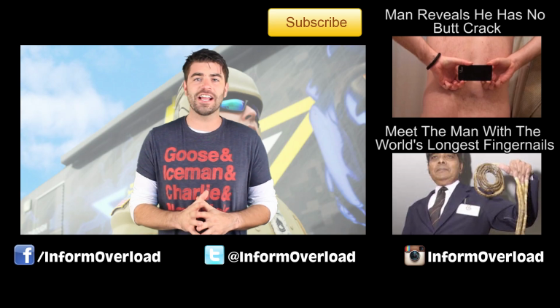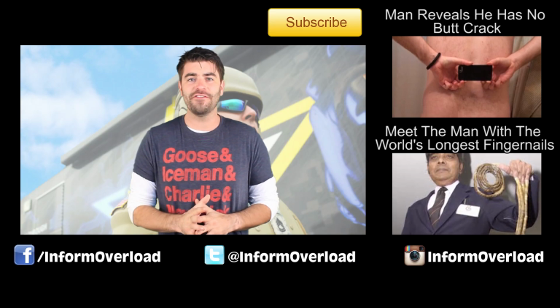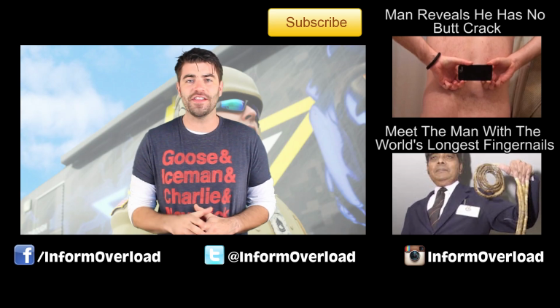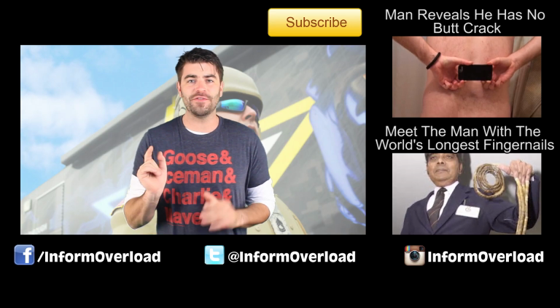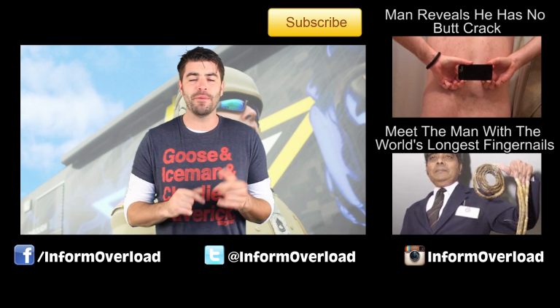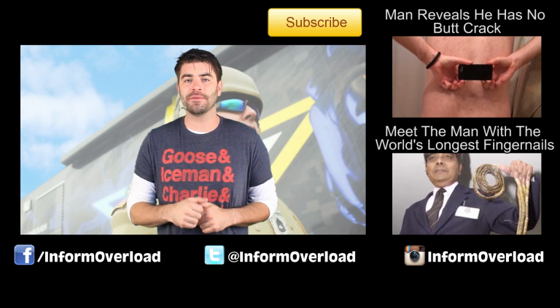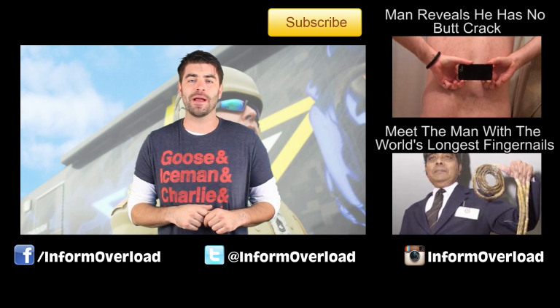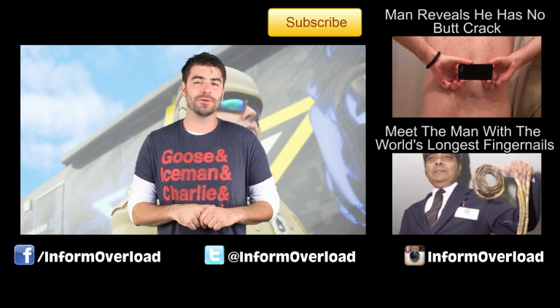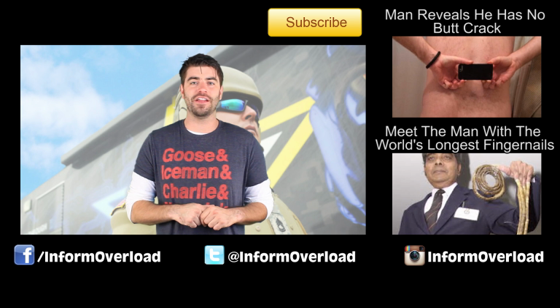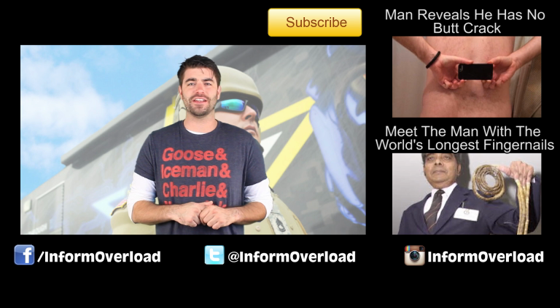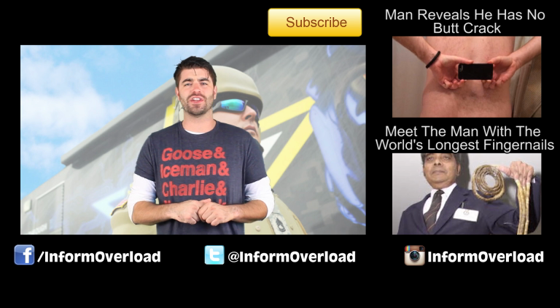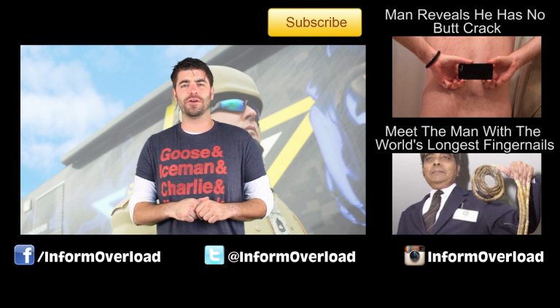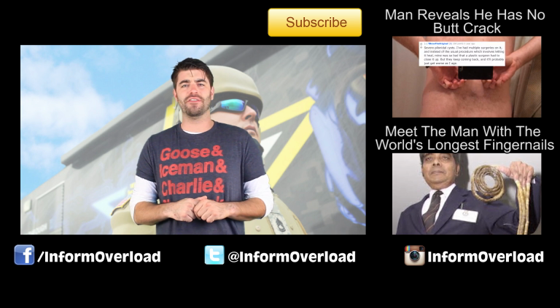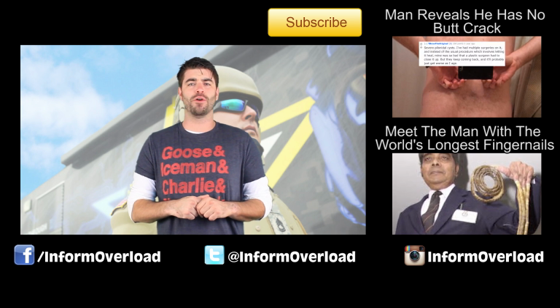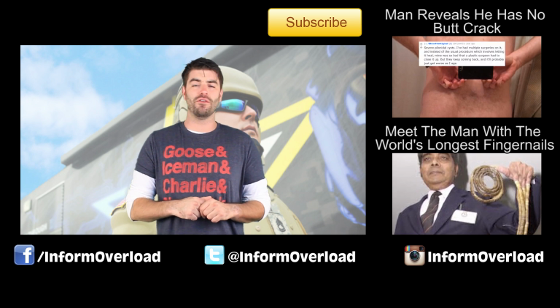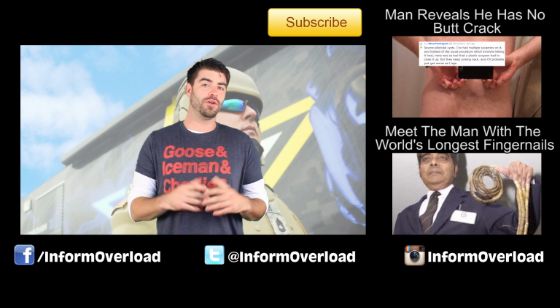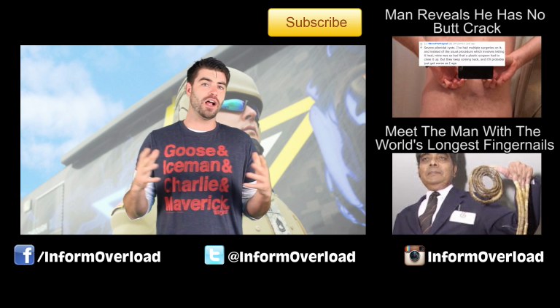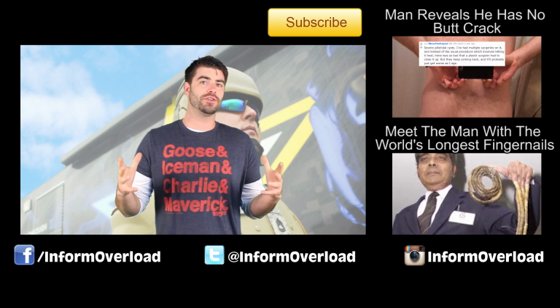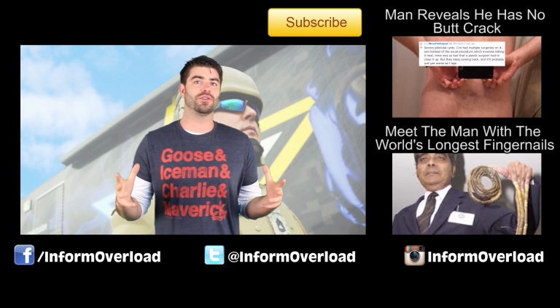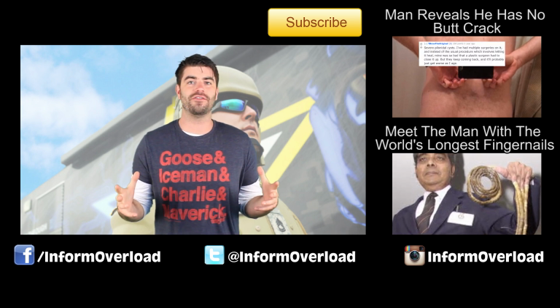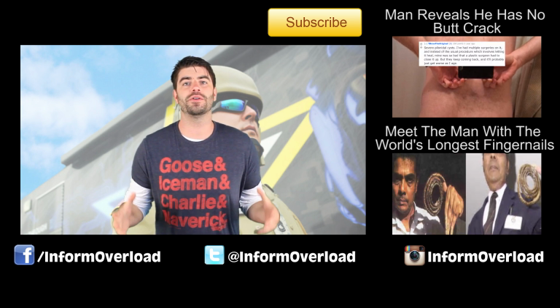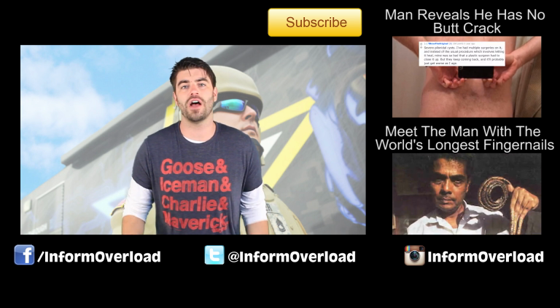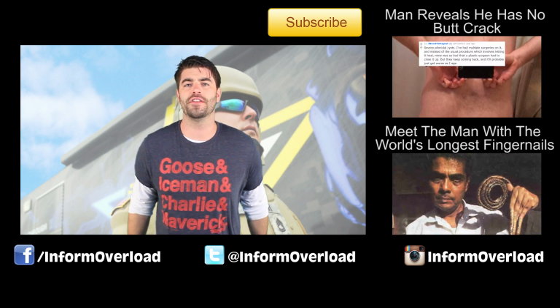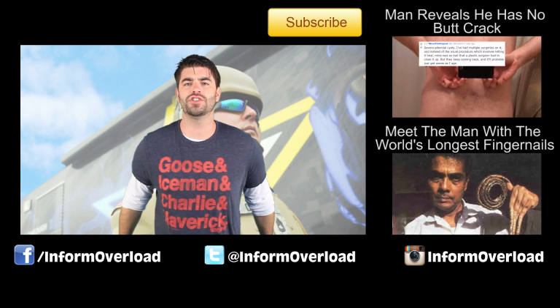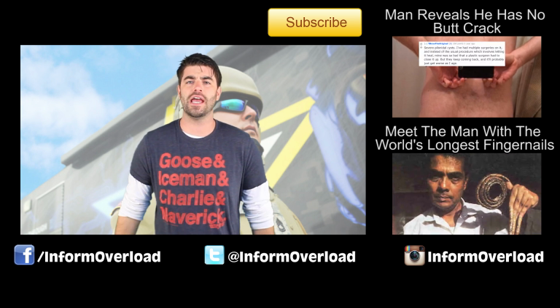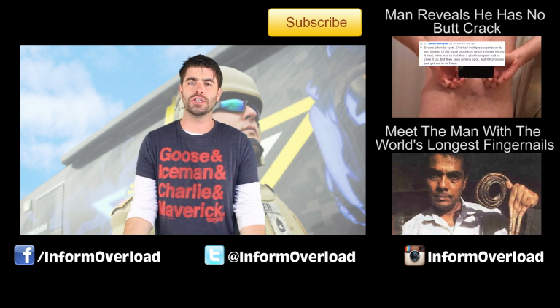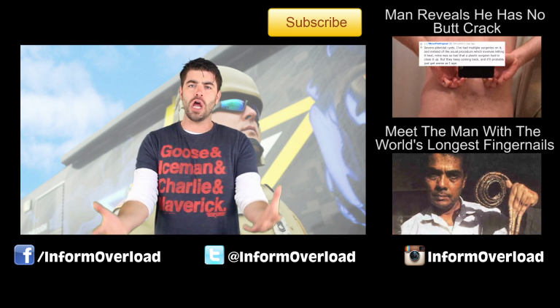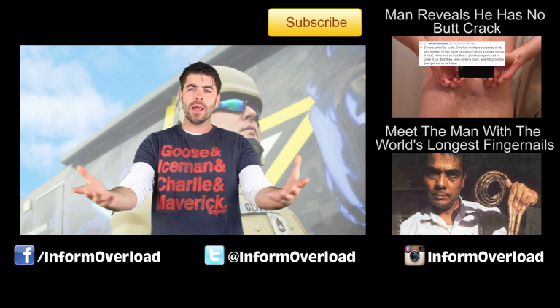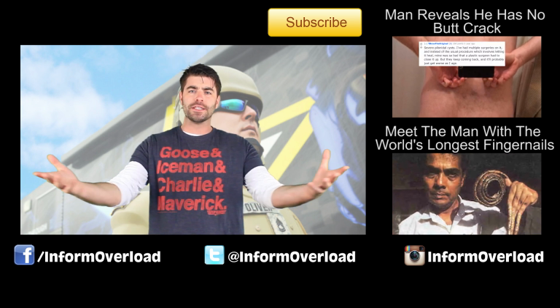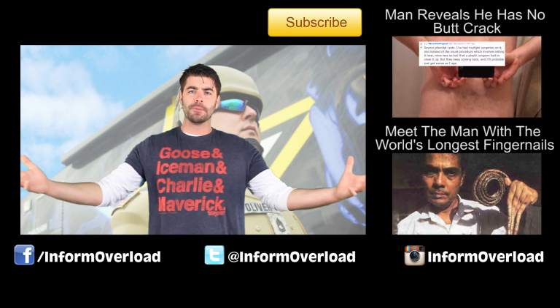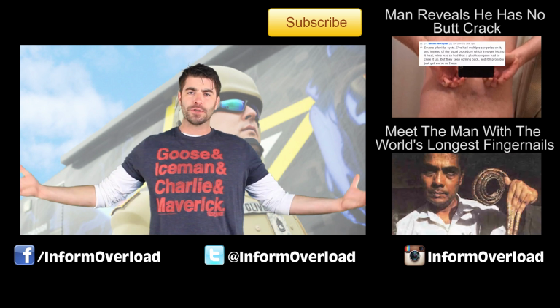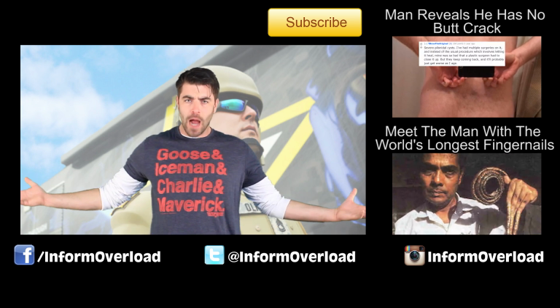Alright guys, that's all I've got for you in this video. My name is Michael McCrudden, thanks for checking out InformOverload — all sorts of great videos on this channel, so hit subscribe.